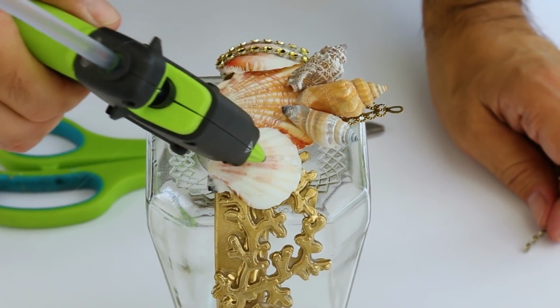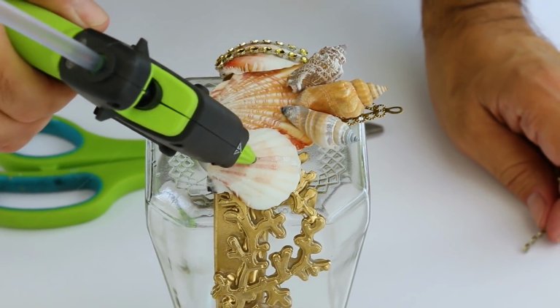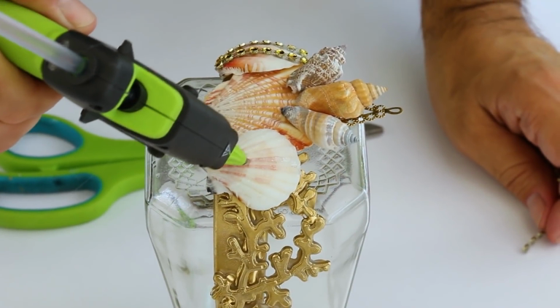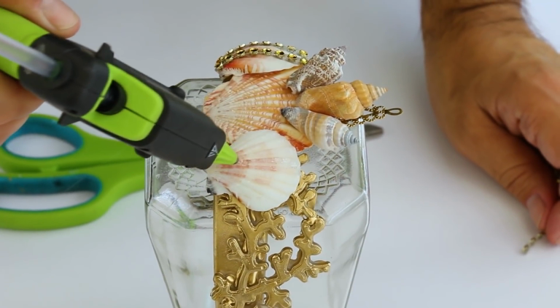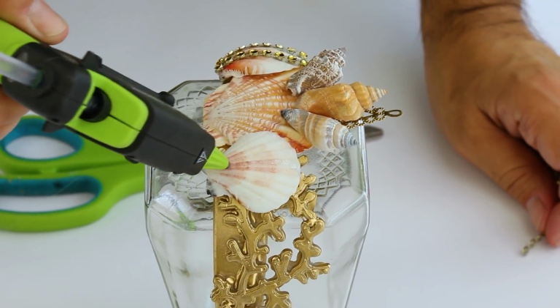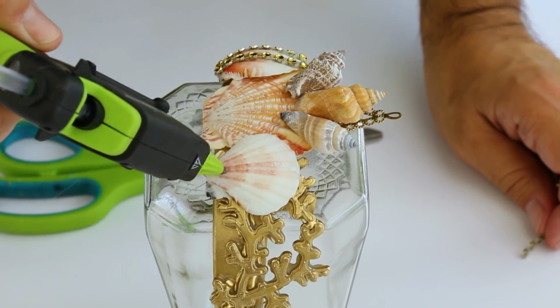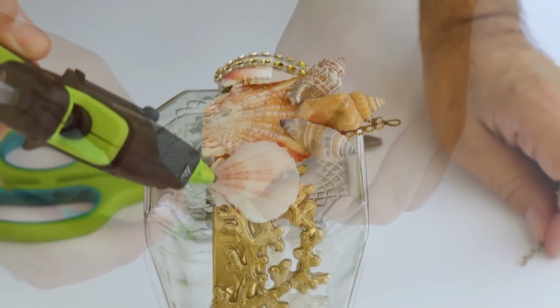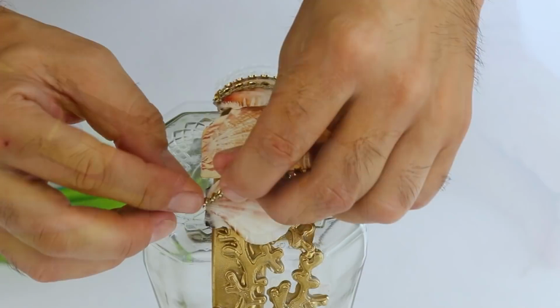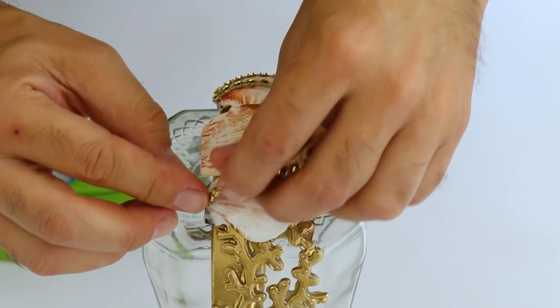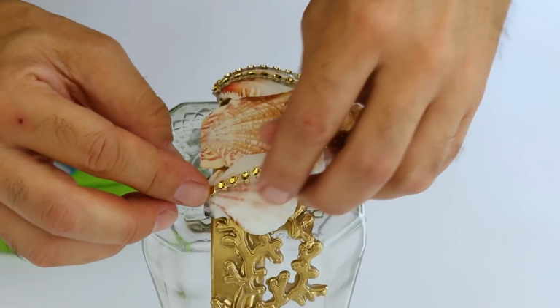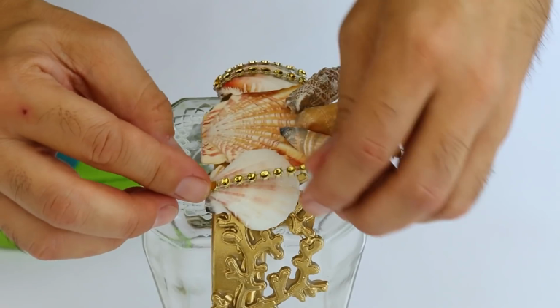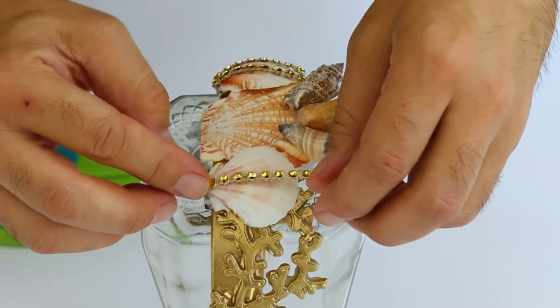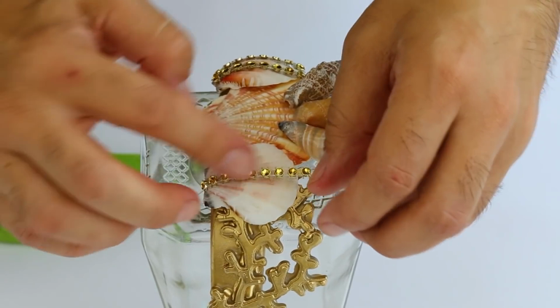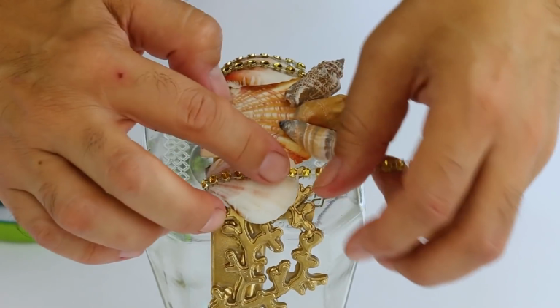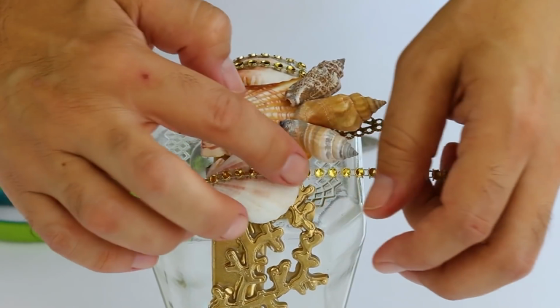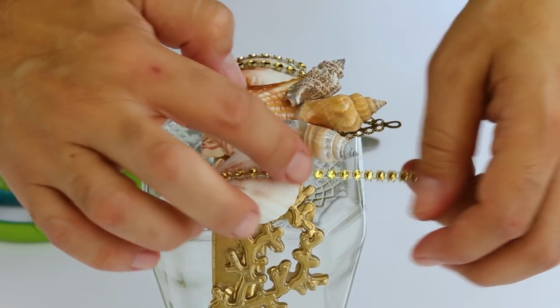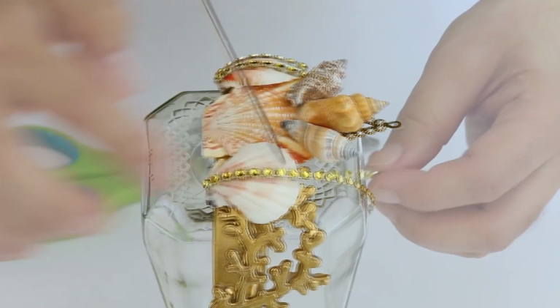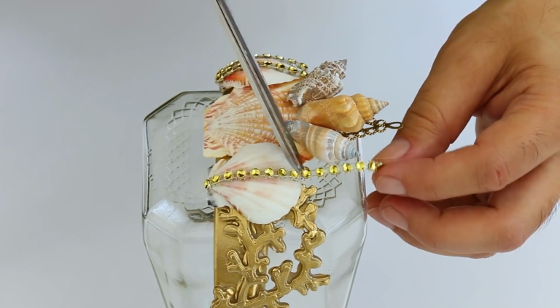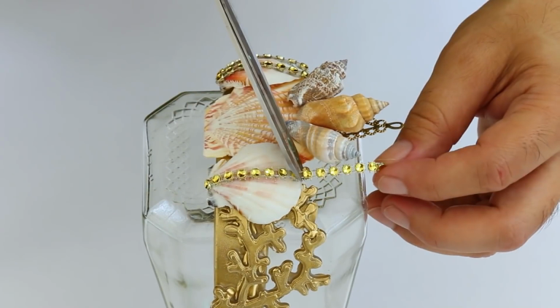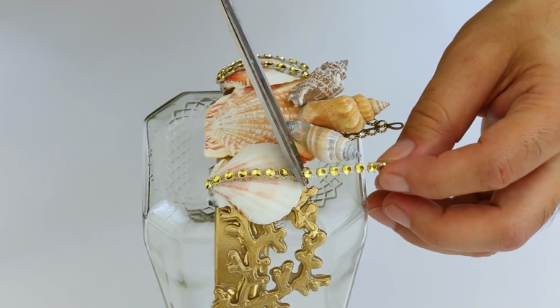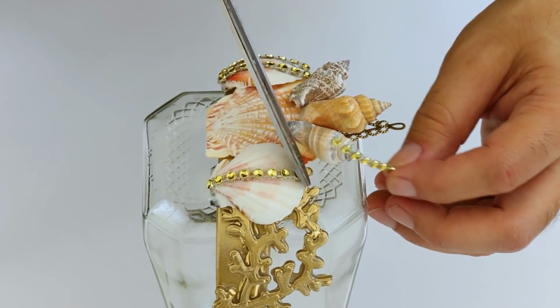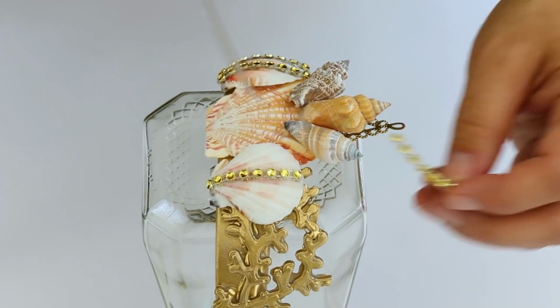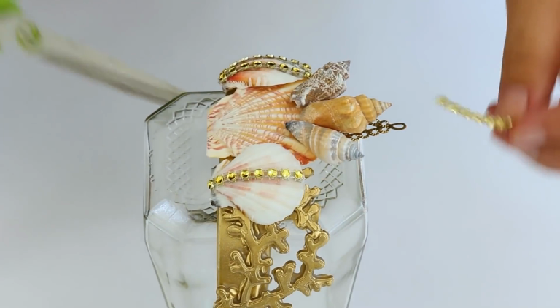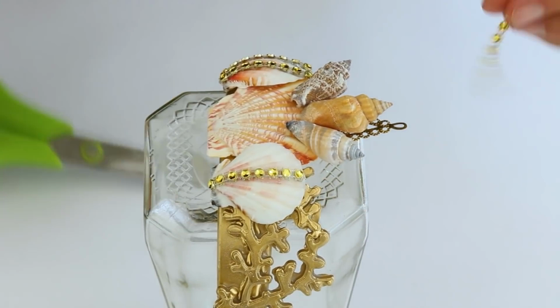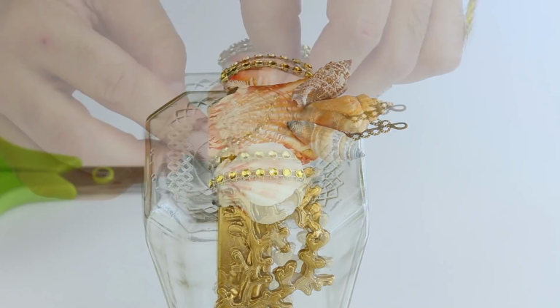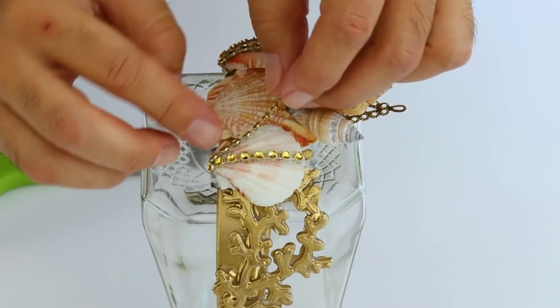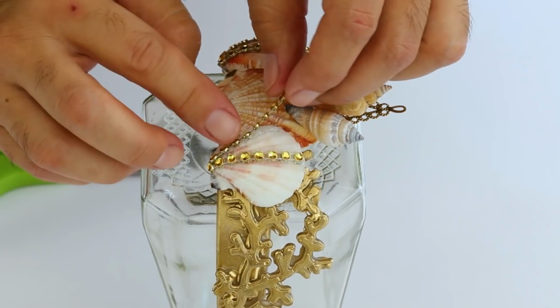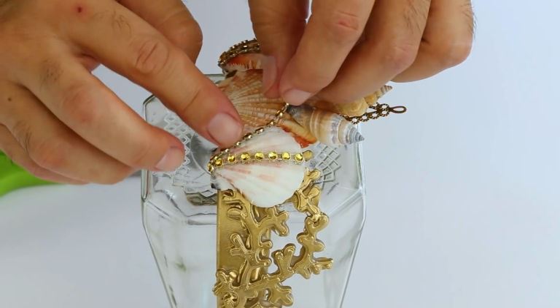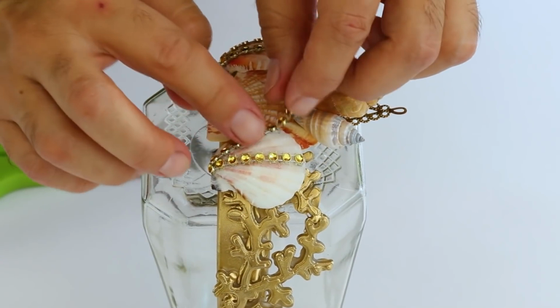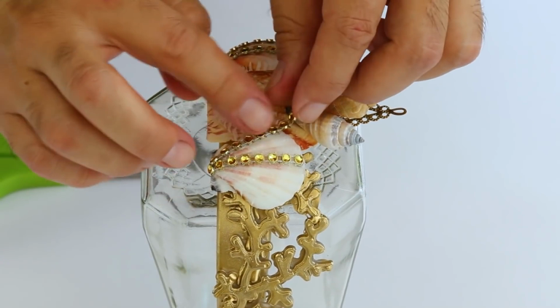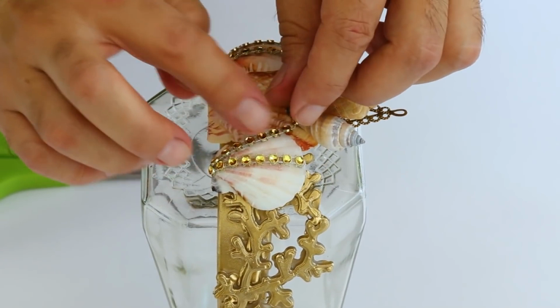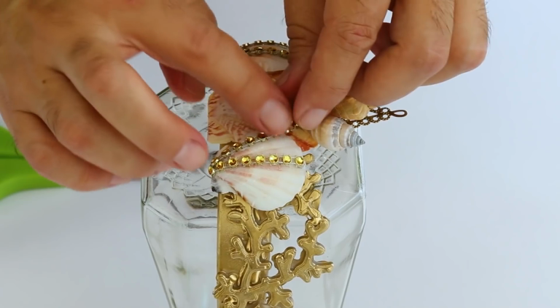You could use some funky jewelry pieces, quartz crystals, or even tiny faux flowers. Whatever you want.